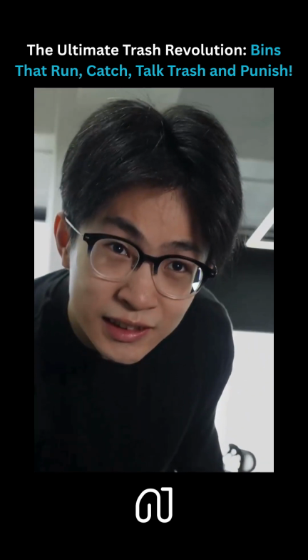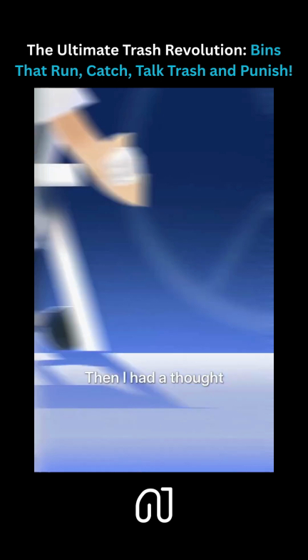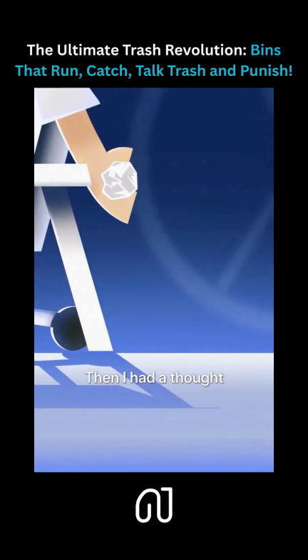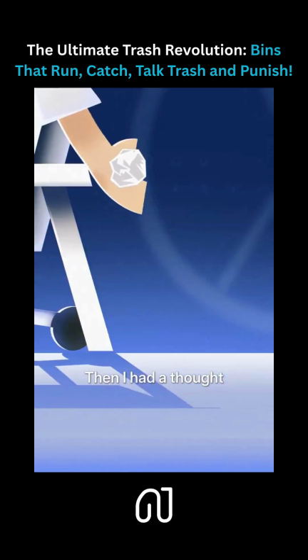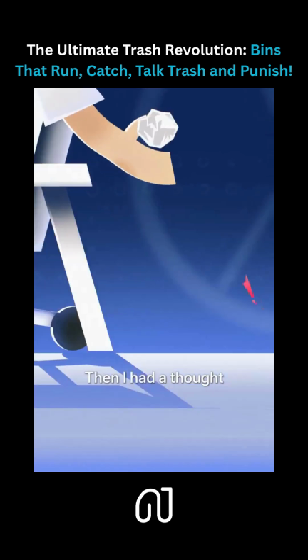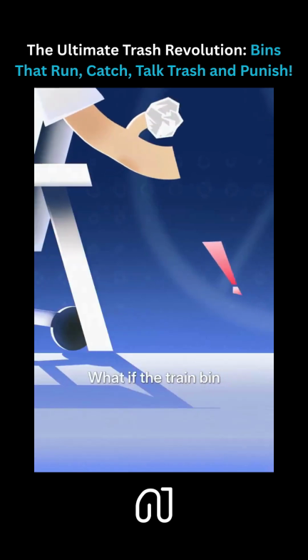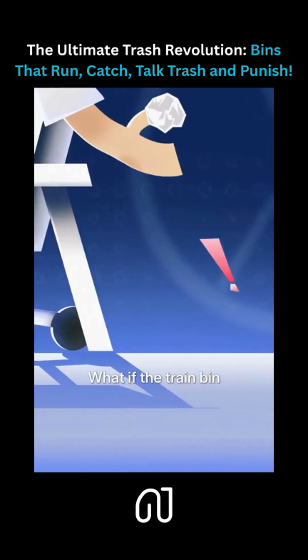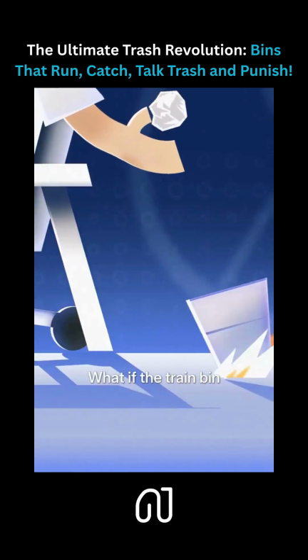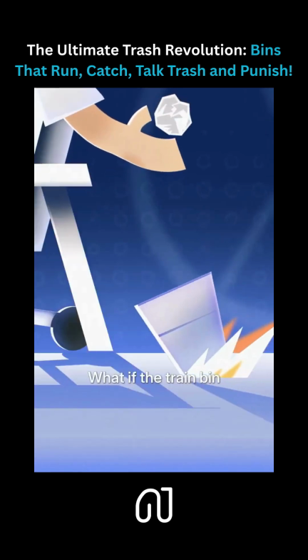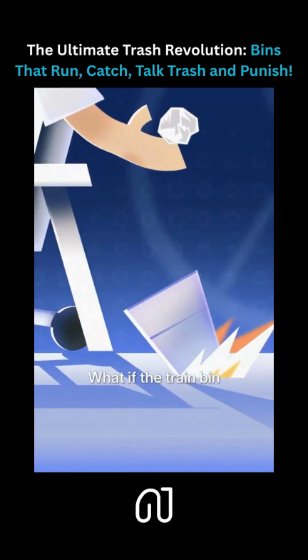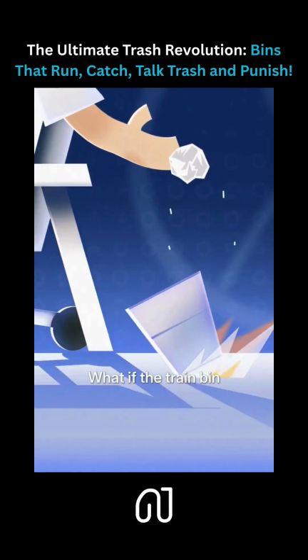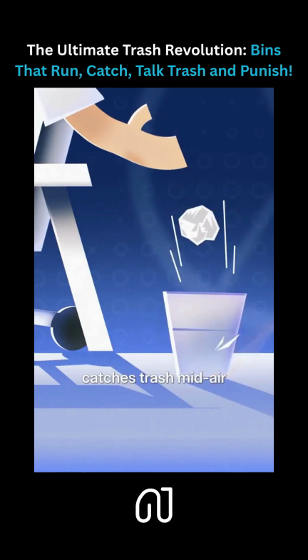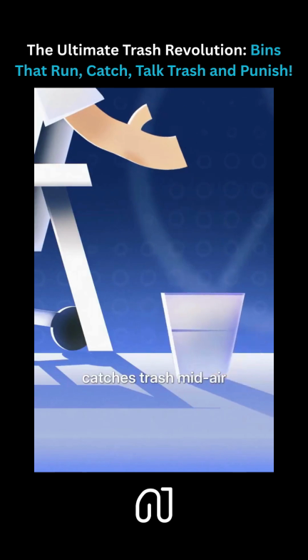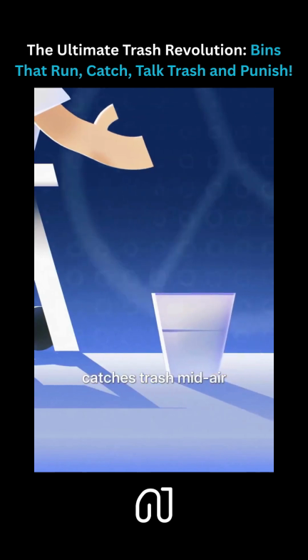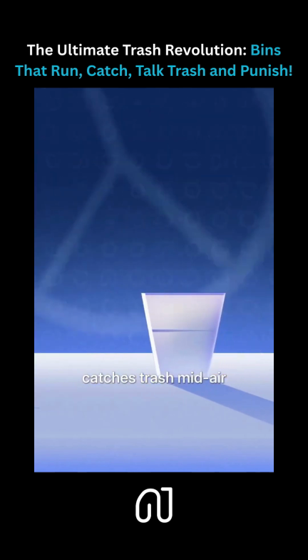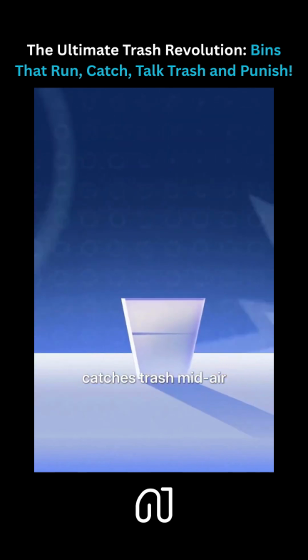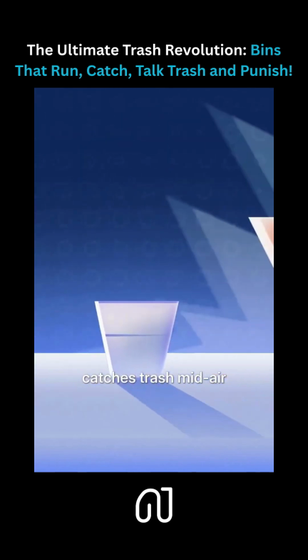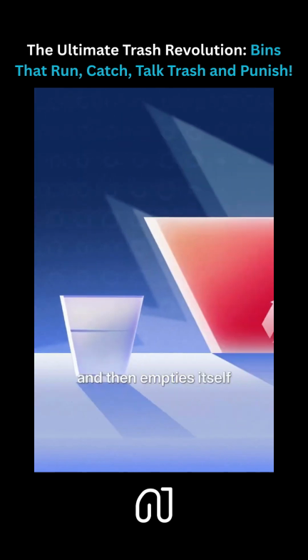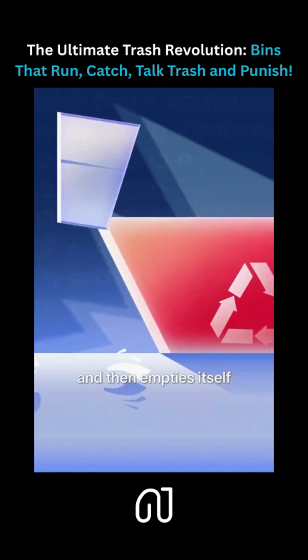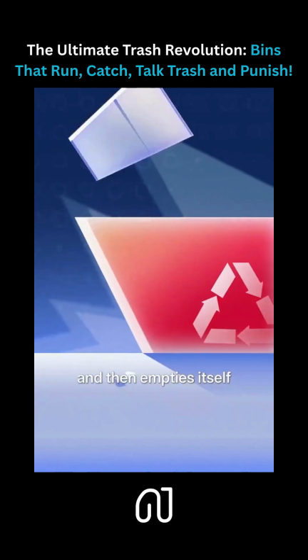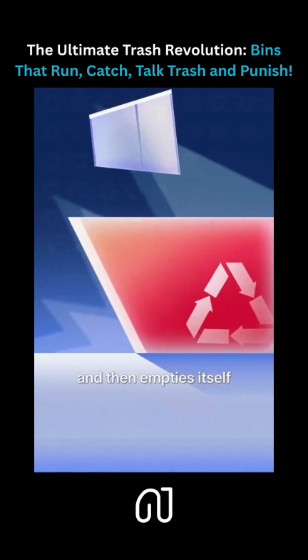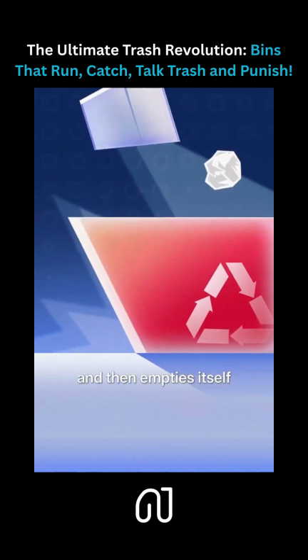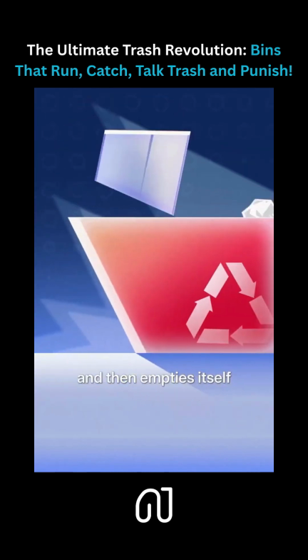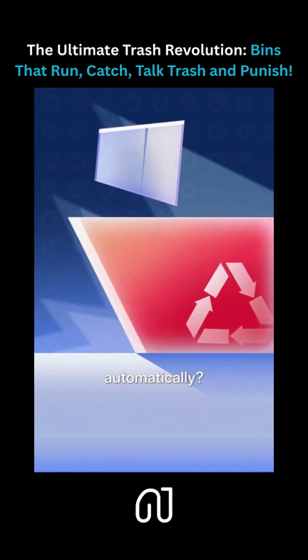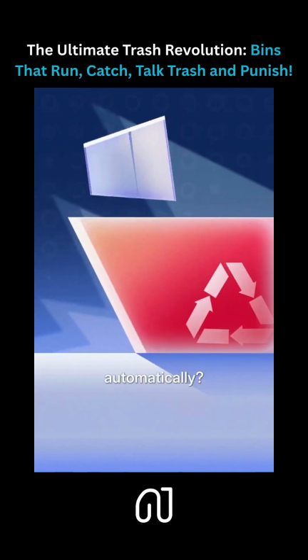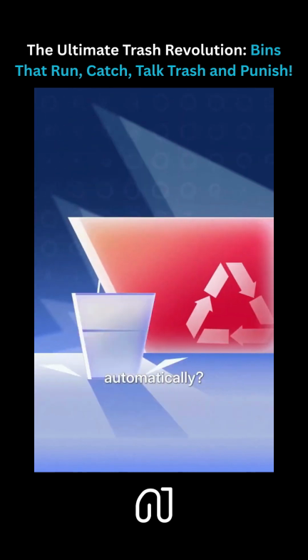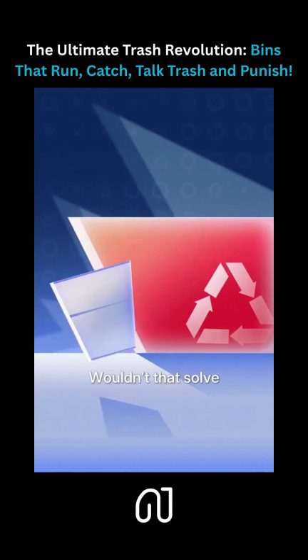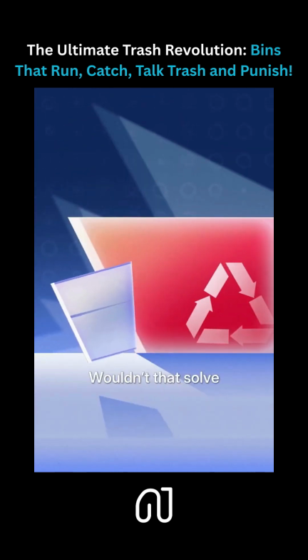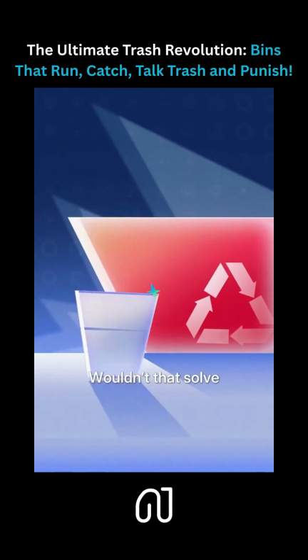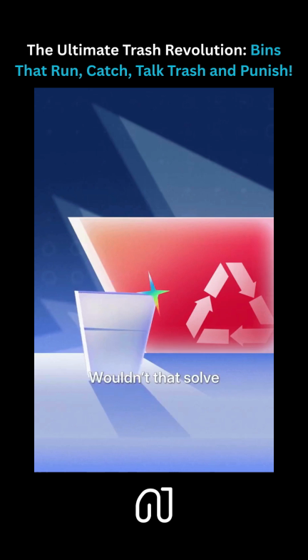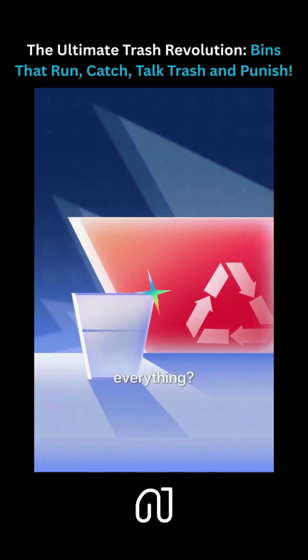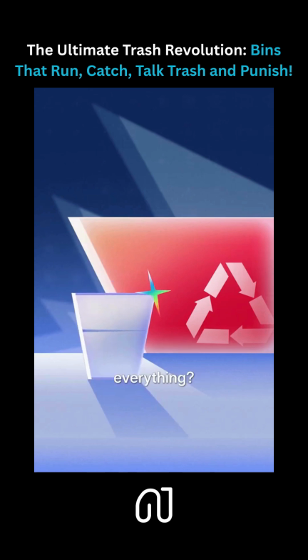Then I had a thought: what if the trash bin catches trash mid-air, then empties itself automatically? Wouldn't that solve everything?